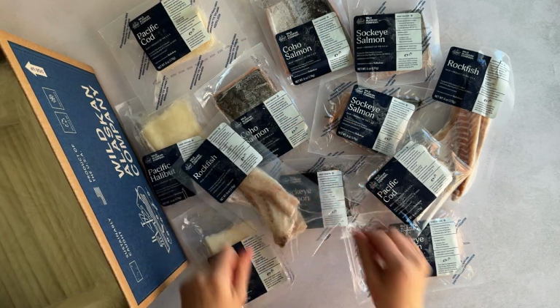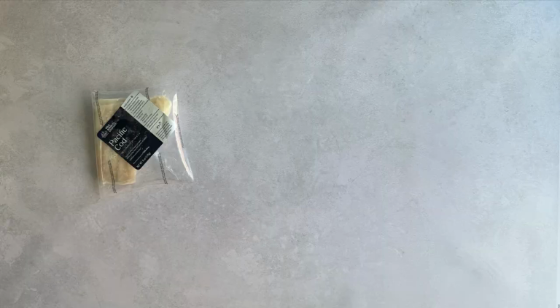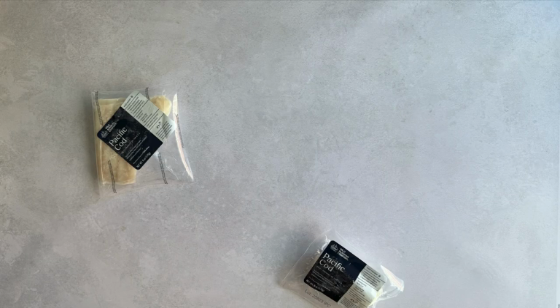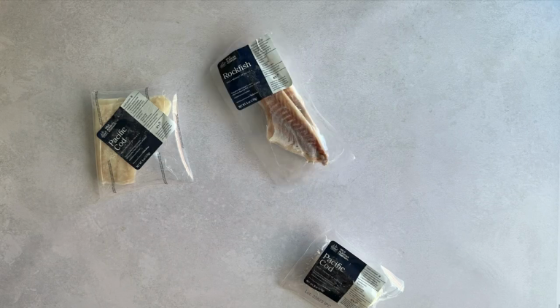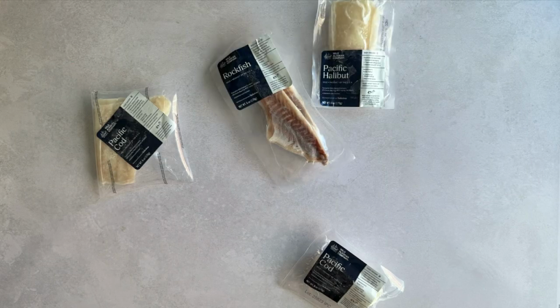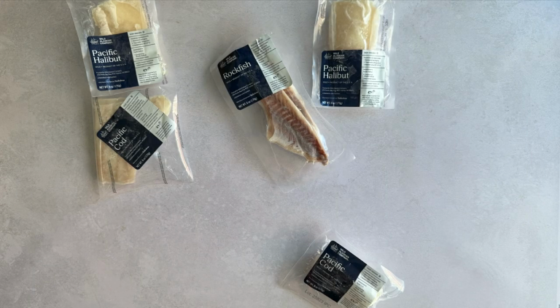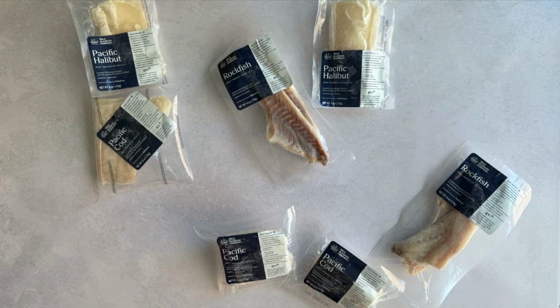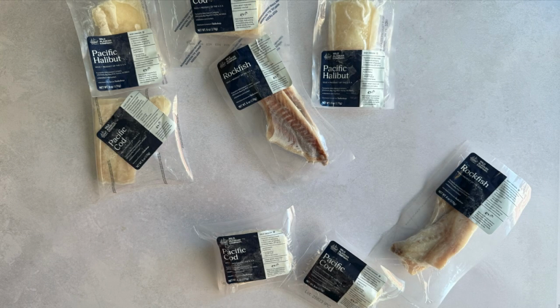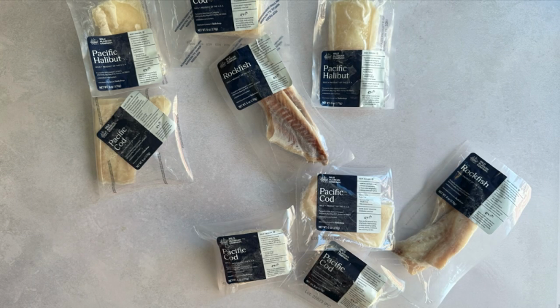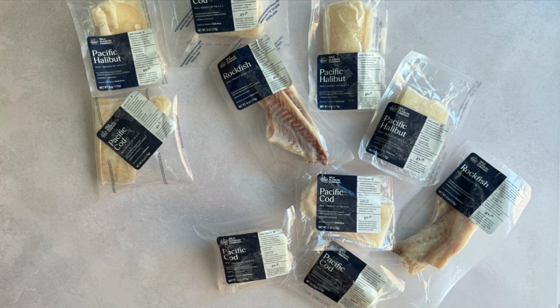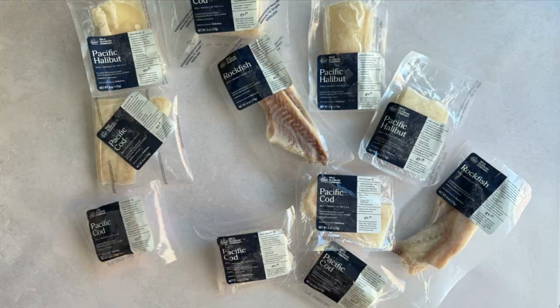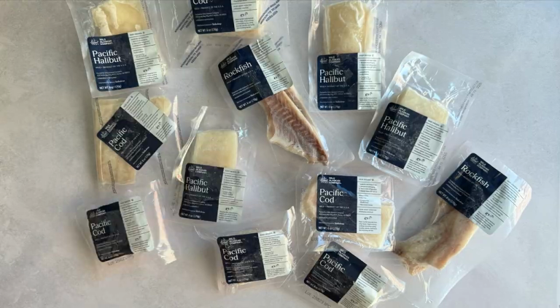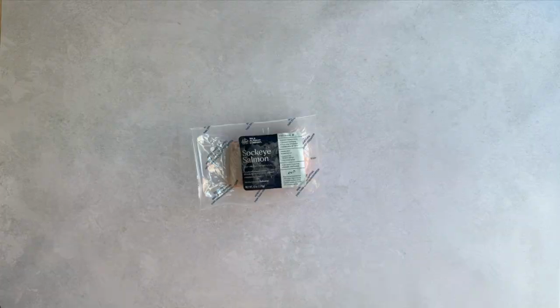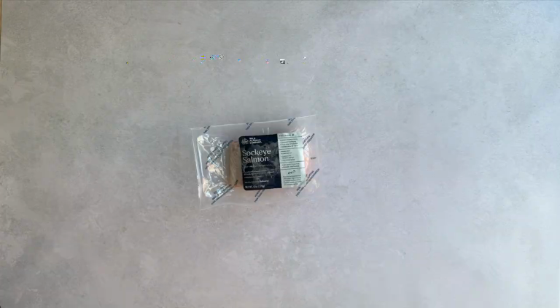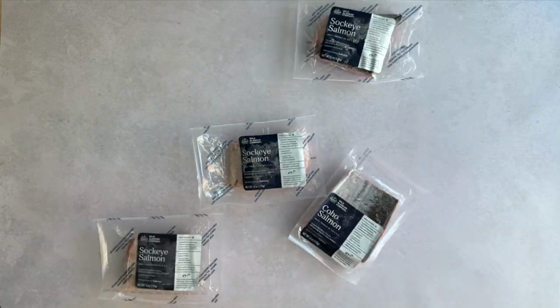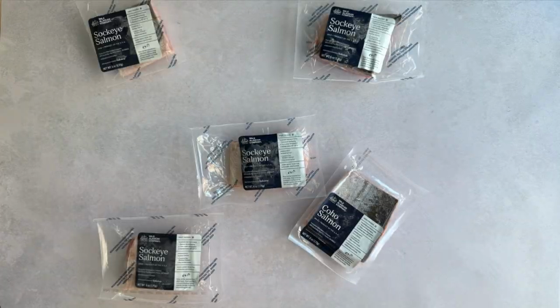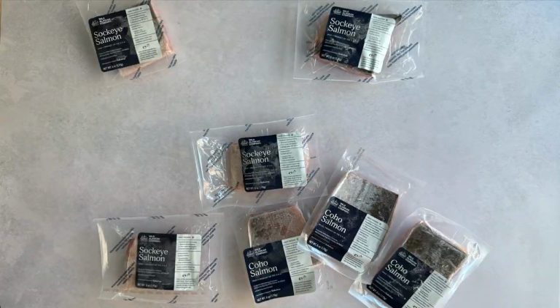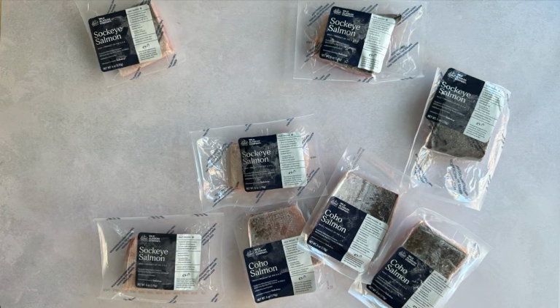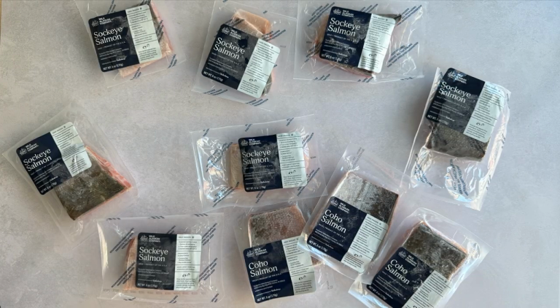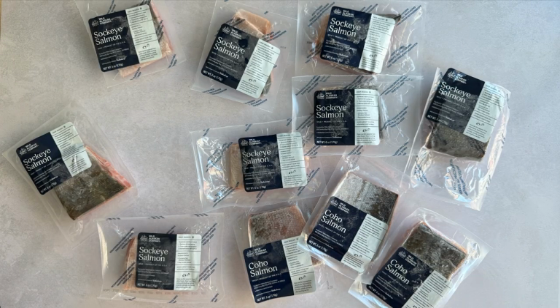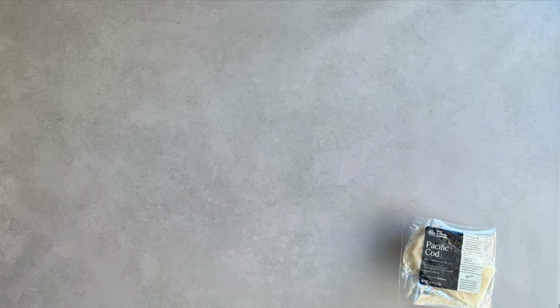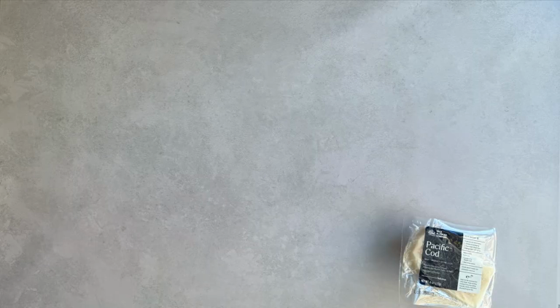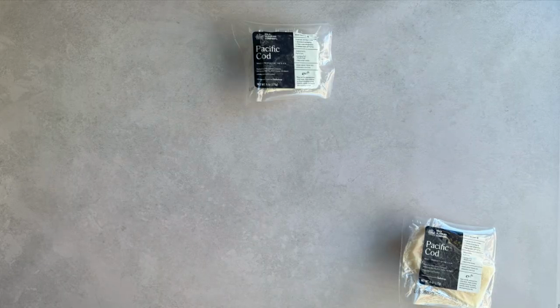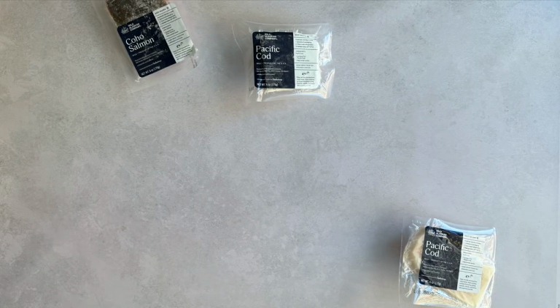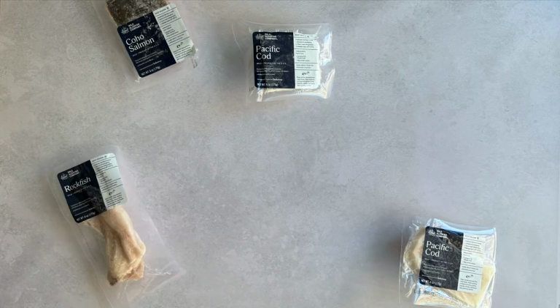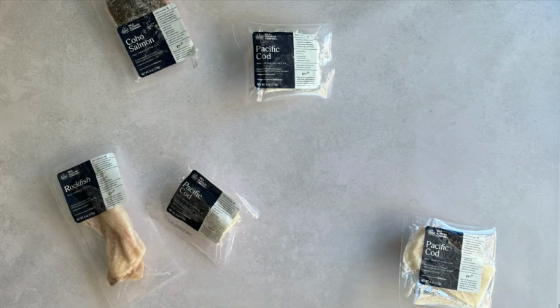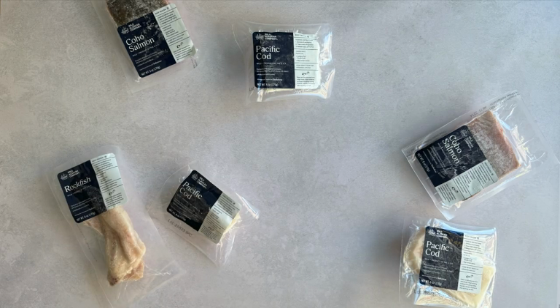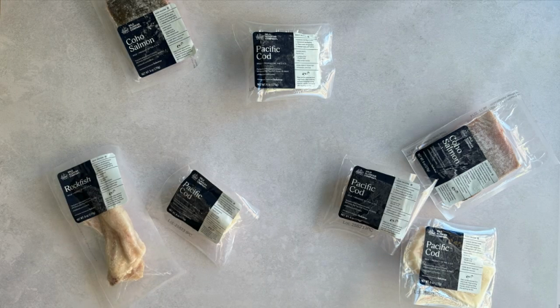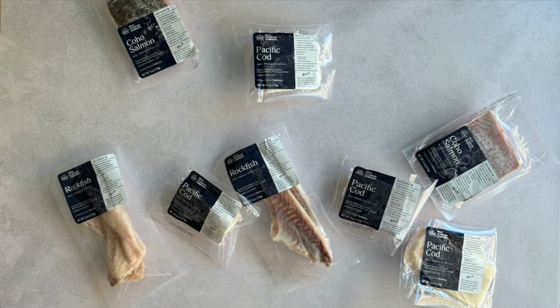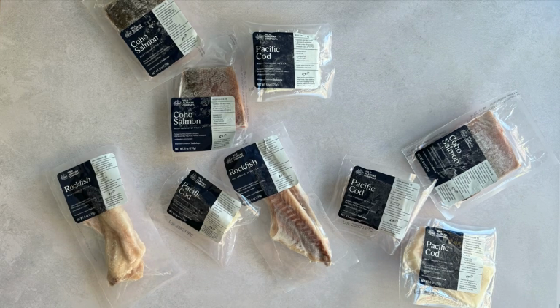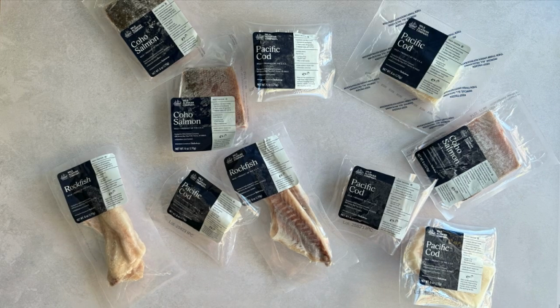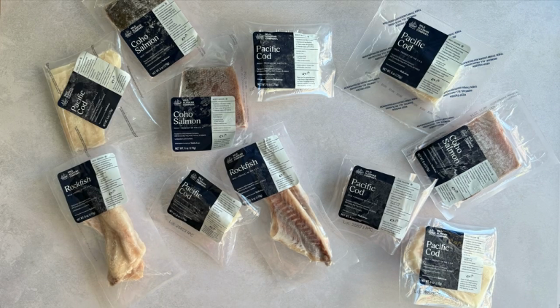There's also a wild whitefish box, a wild salmon box, and you can even build a custom box to try a different mix altogether.